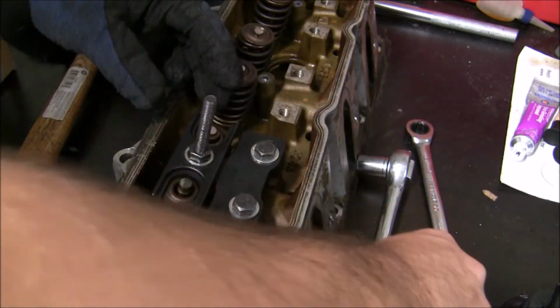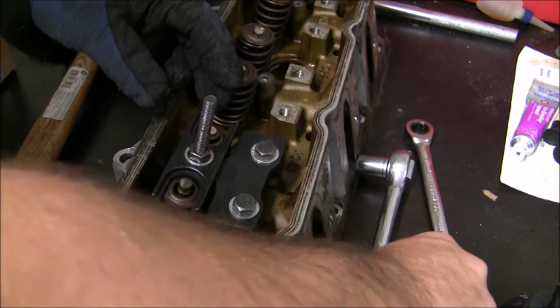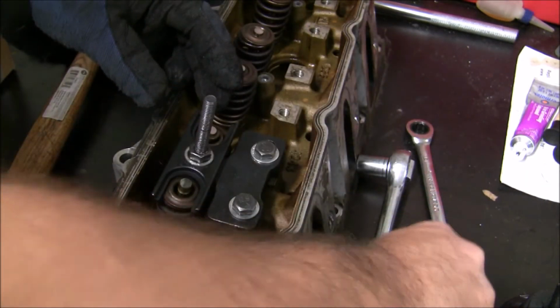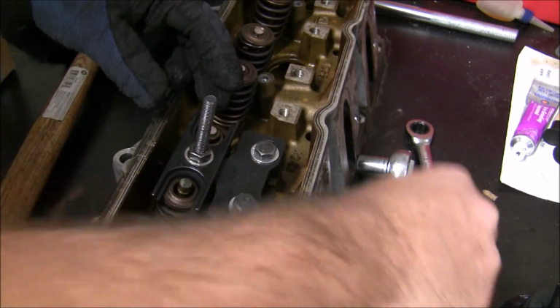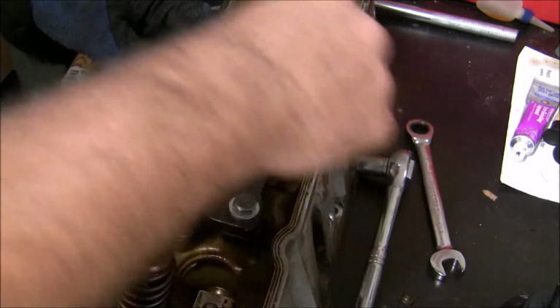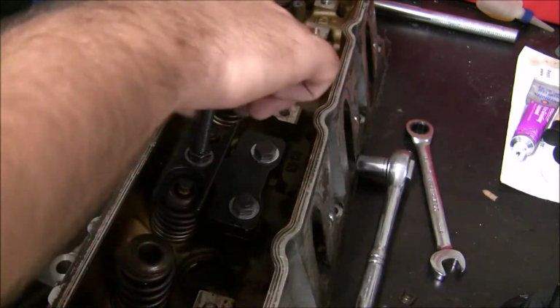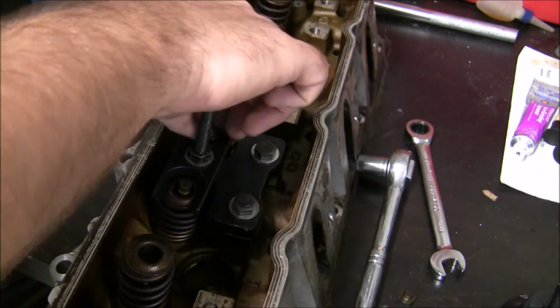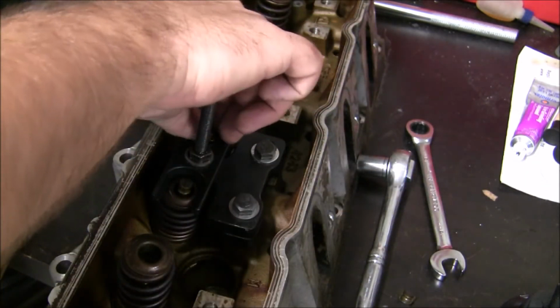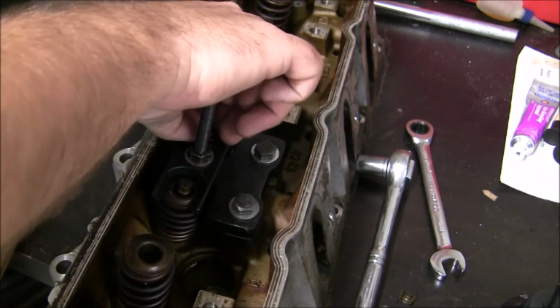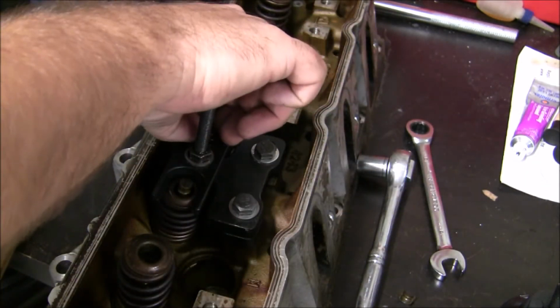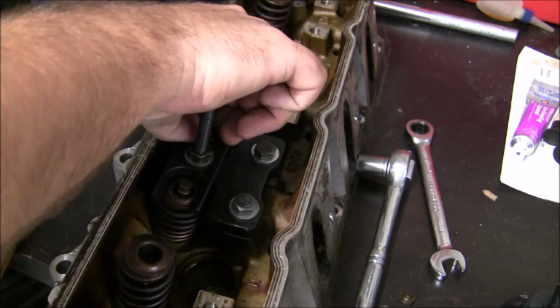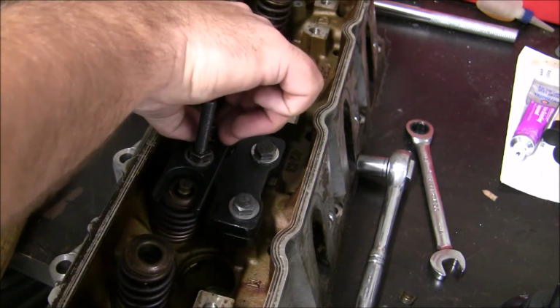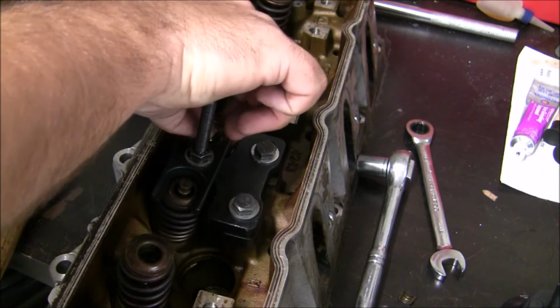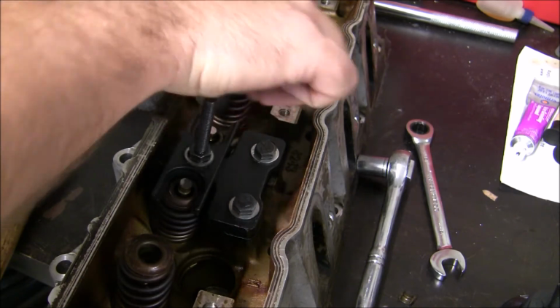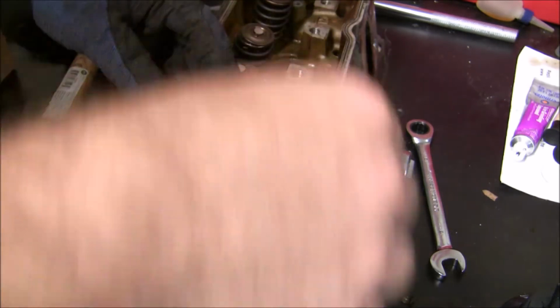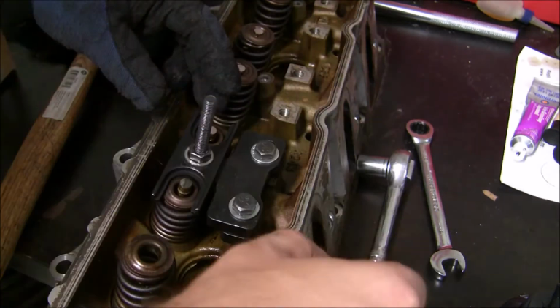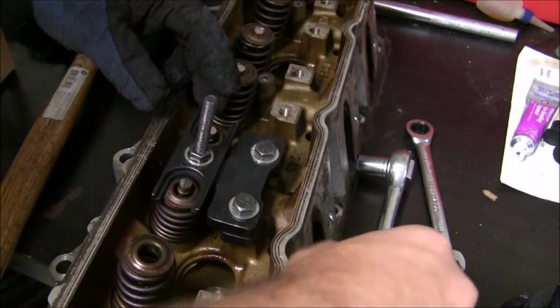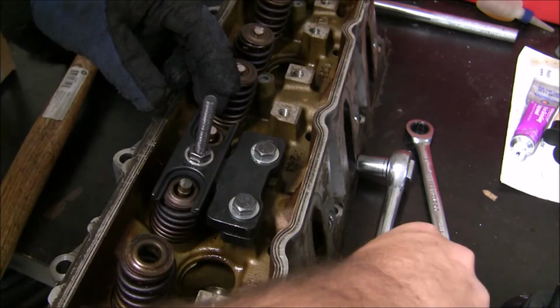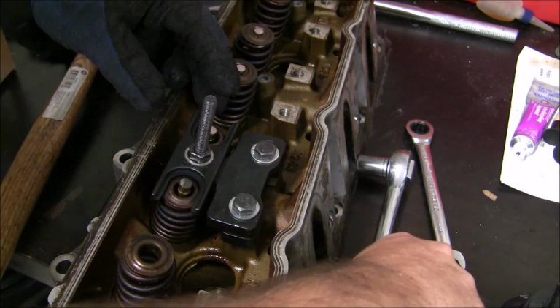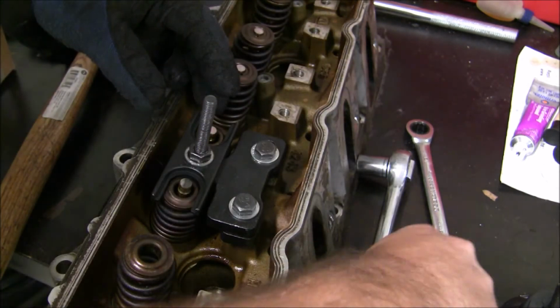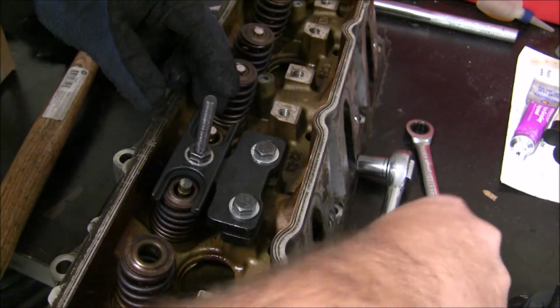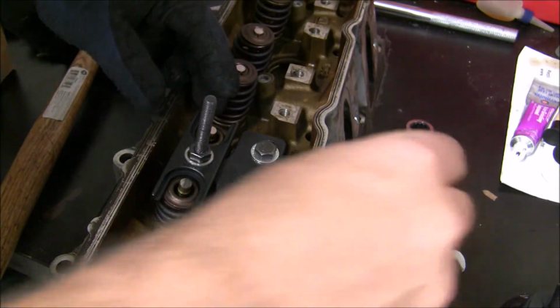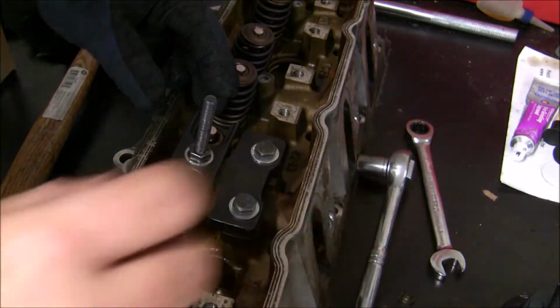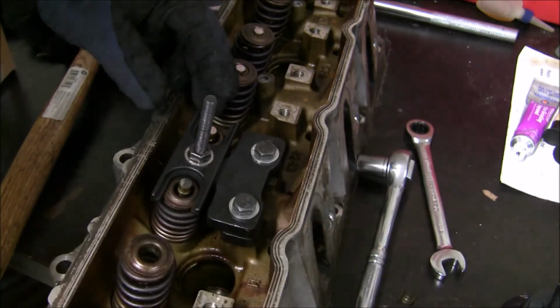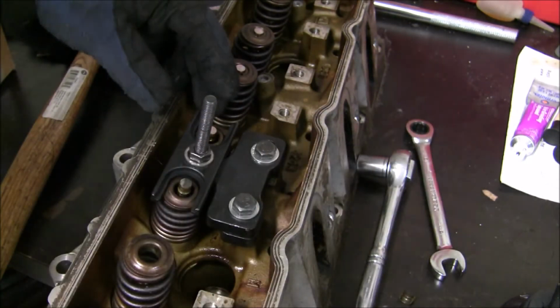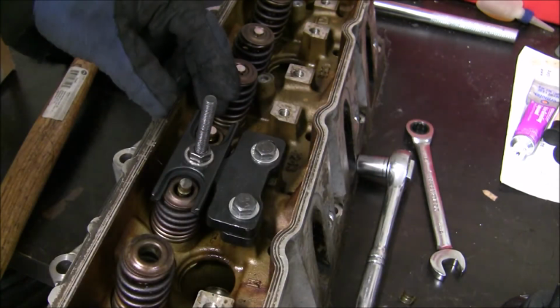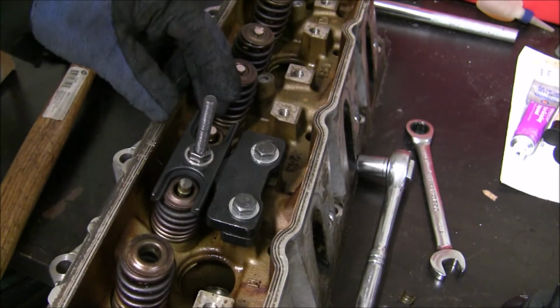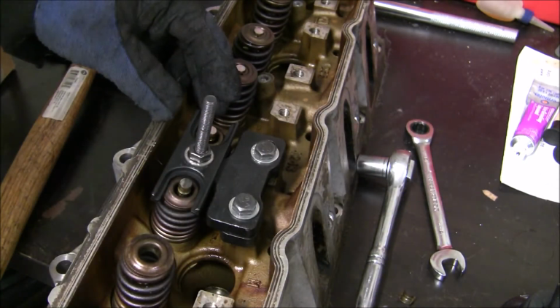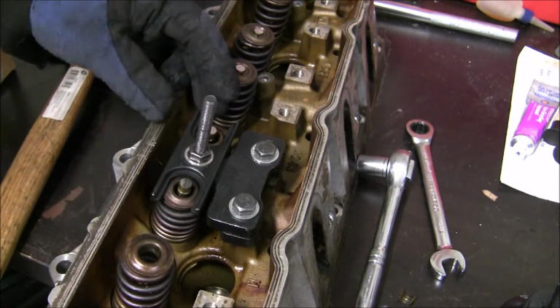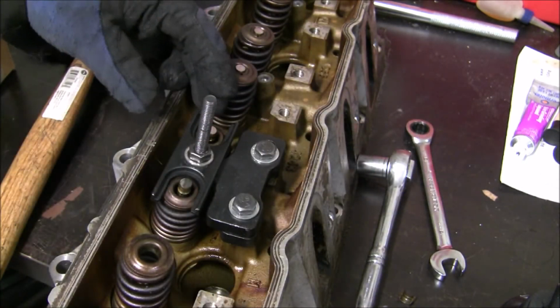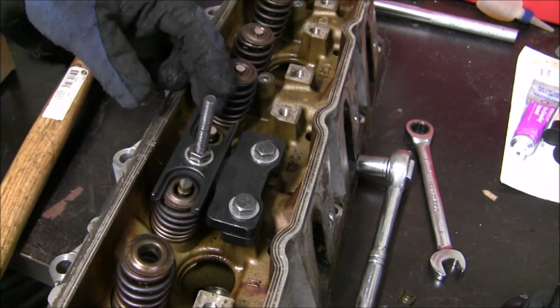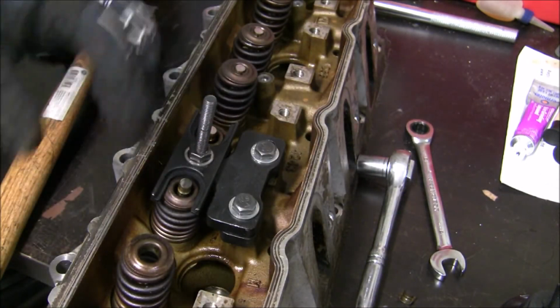The kit I got came with new springs as well.